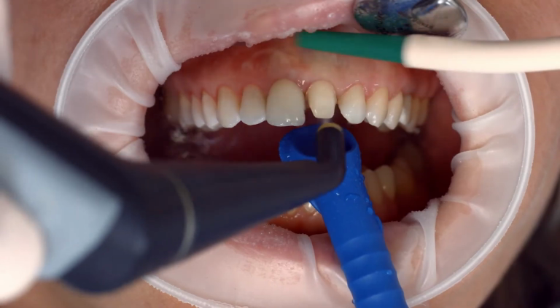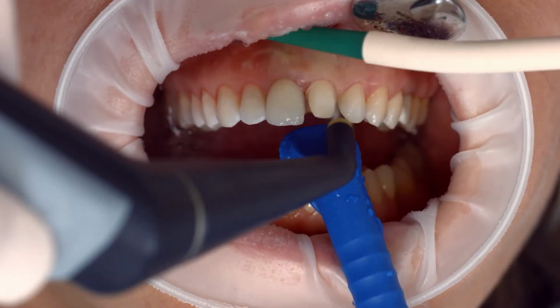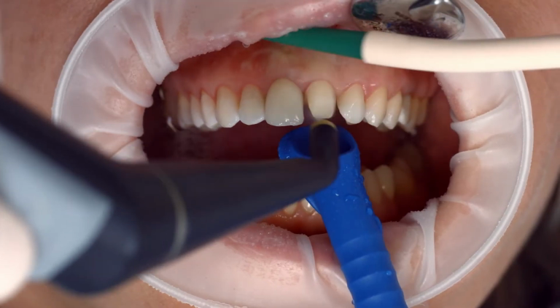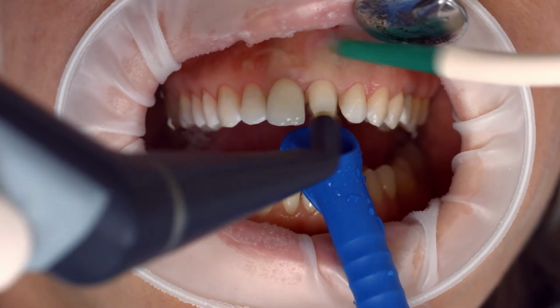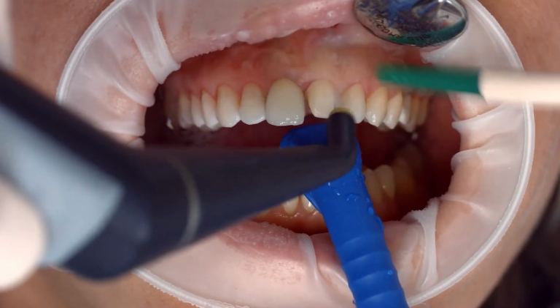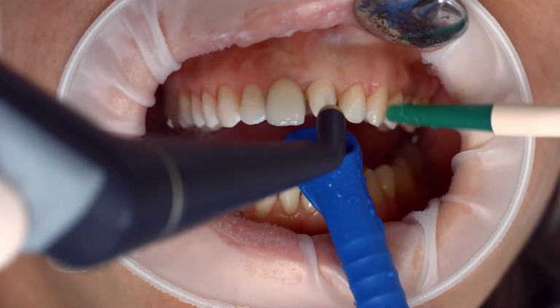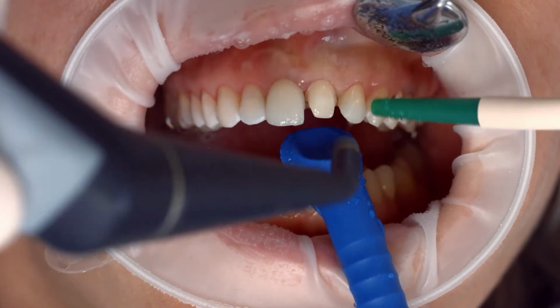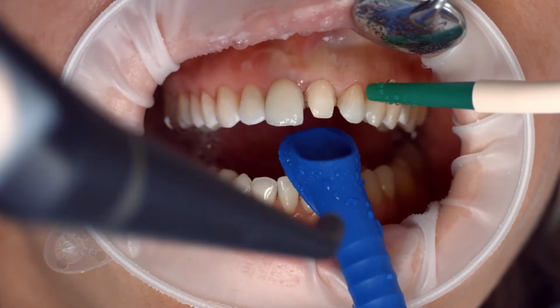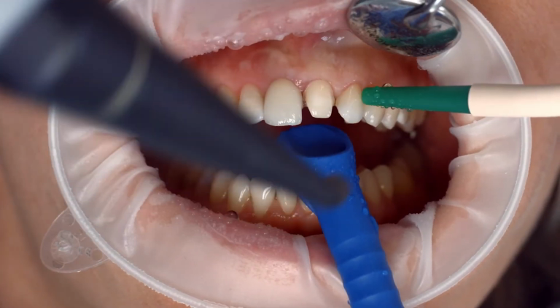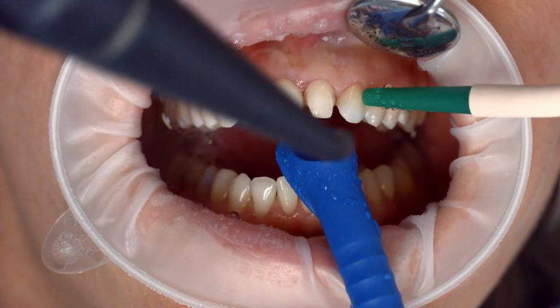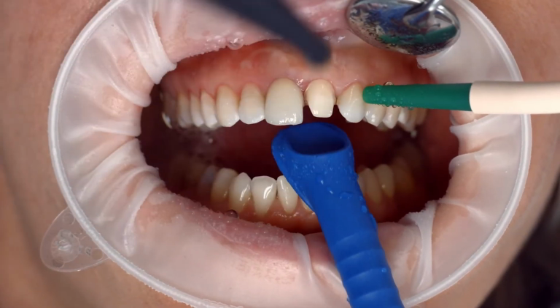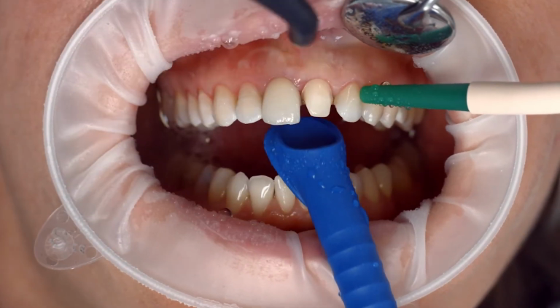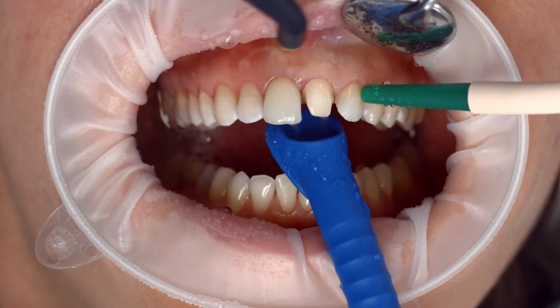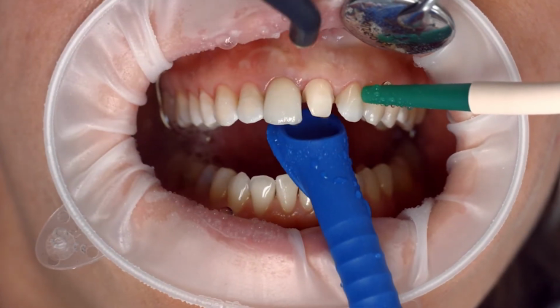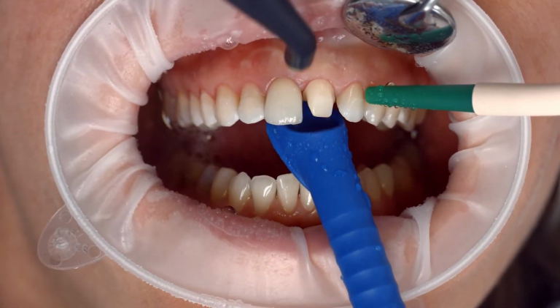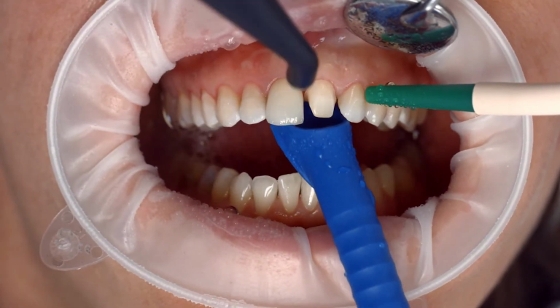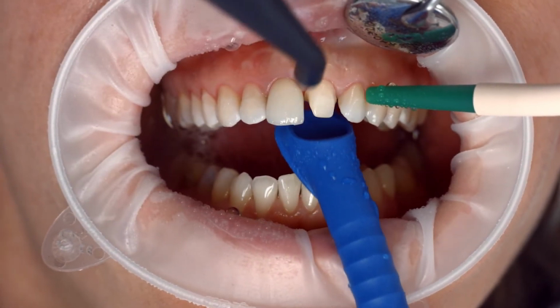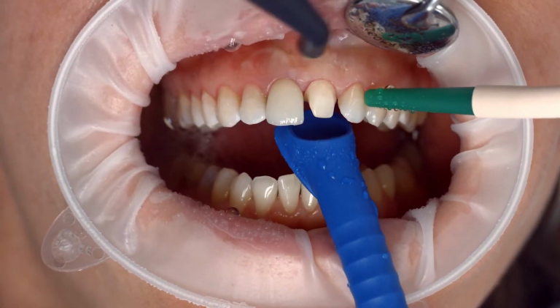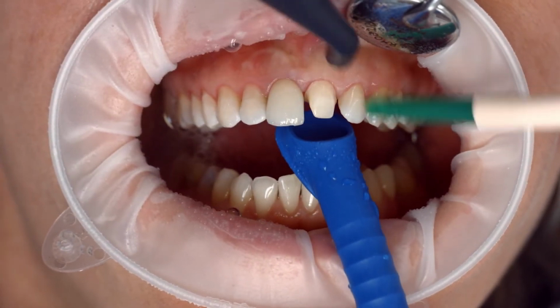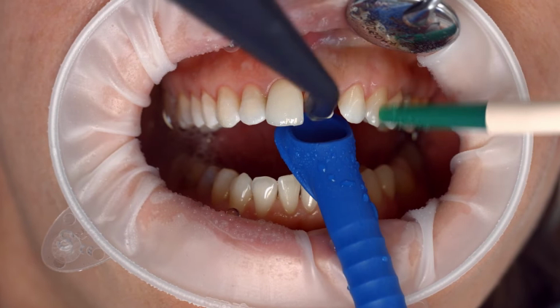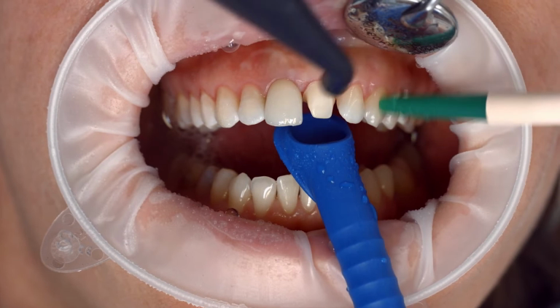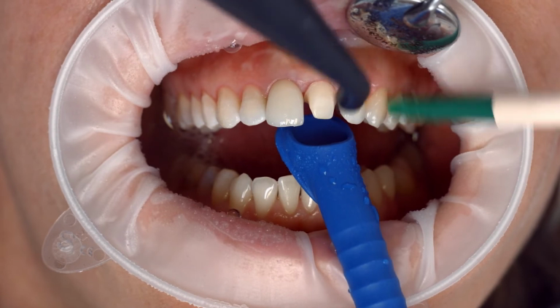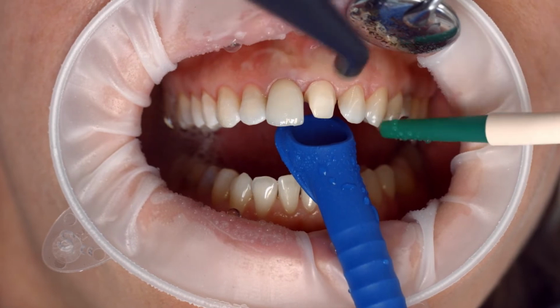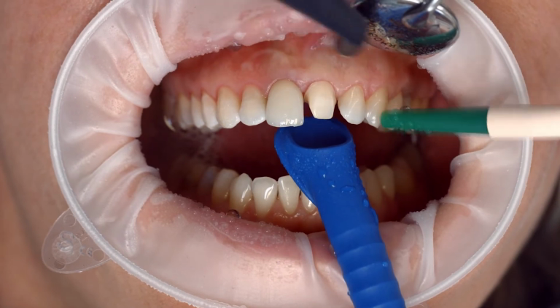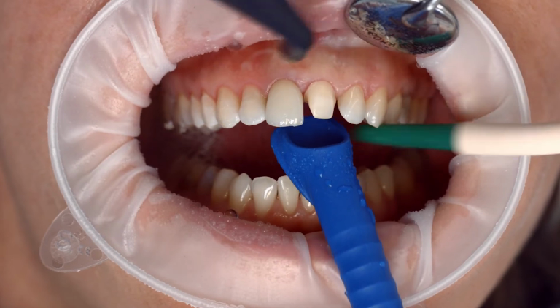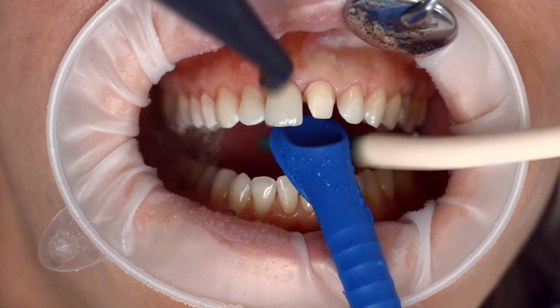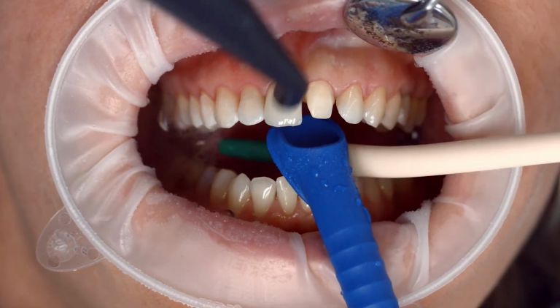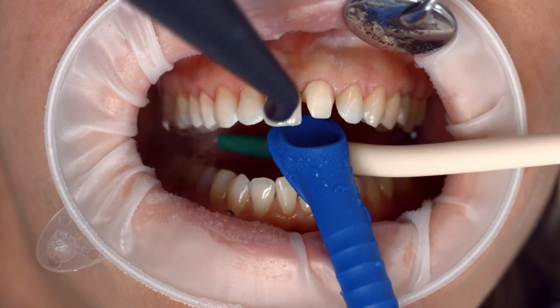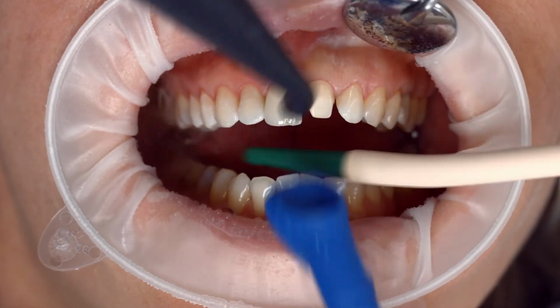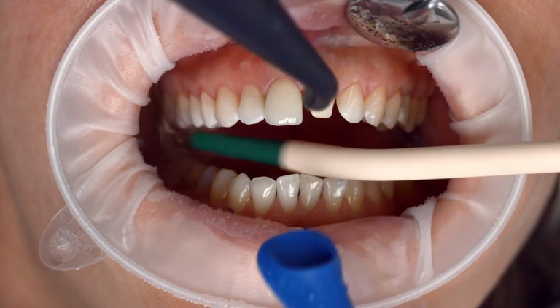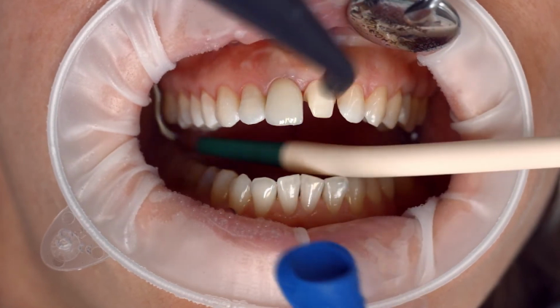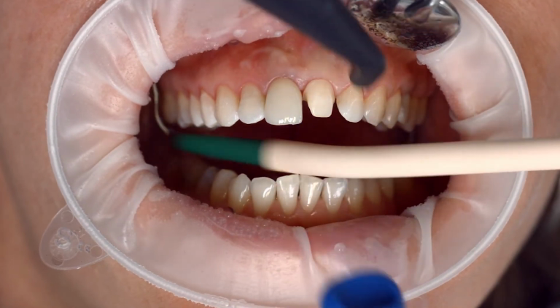Thoroughly rinse off the Try-In Paste with water spray after try-in and dry the preparation with water and oil-free air.